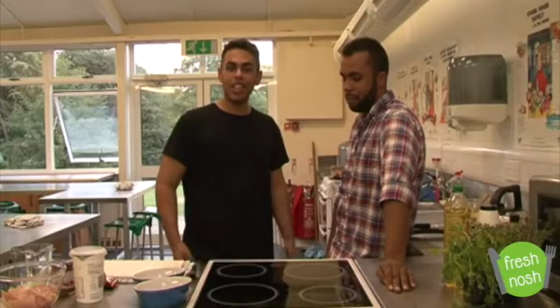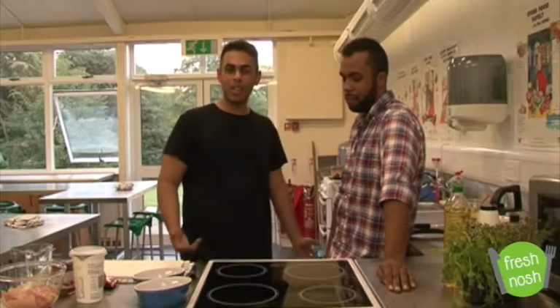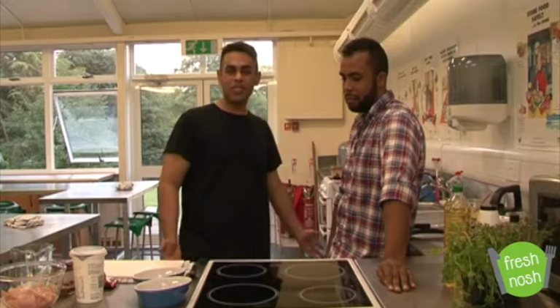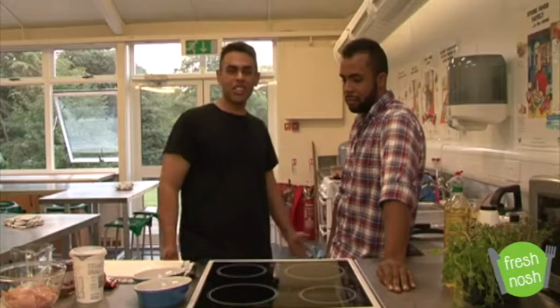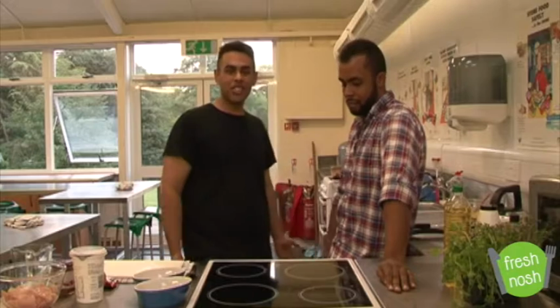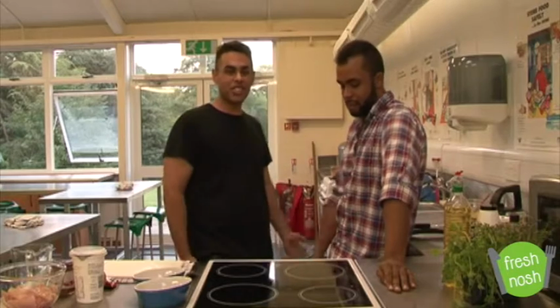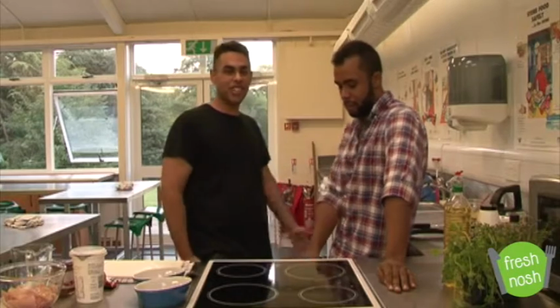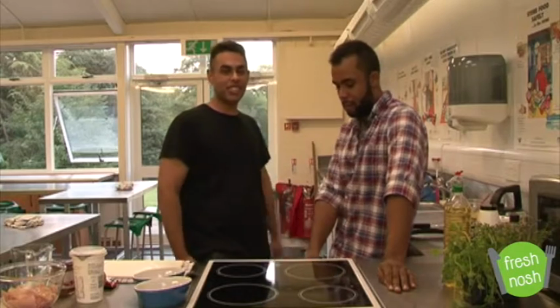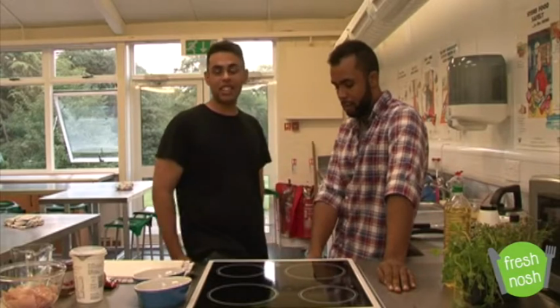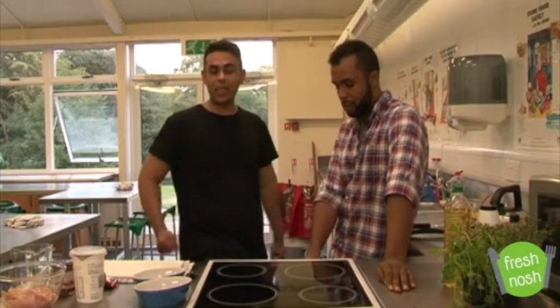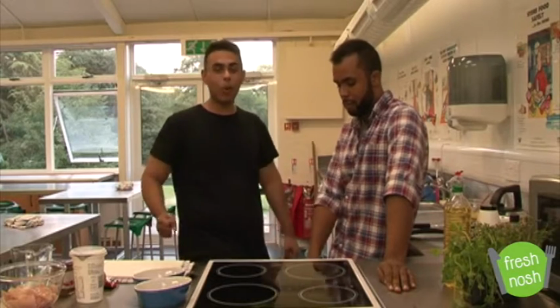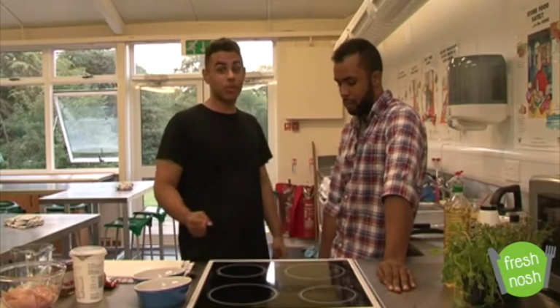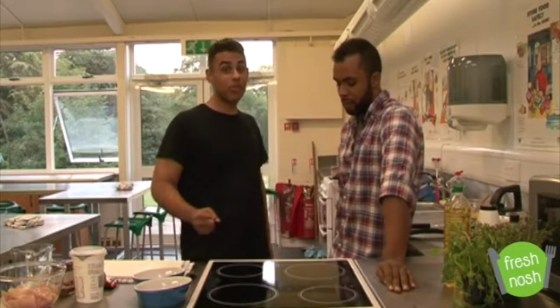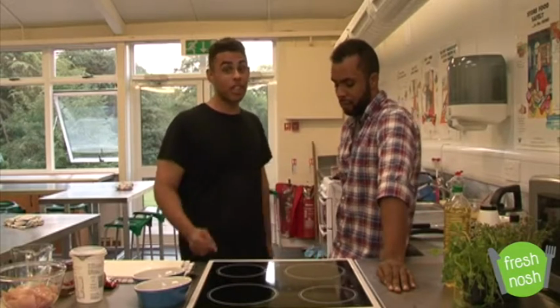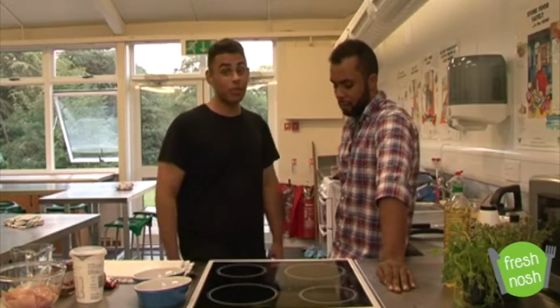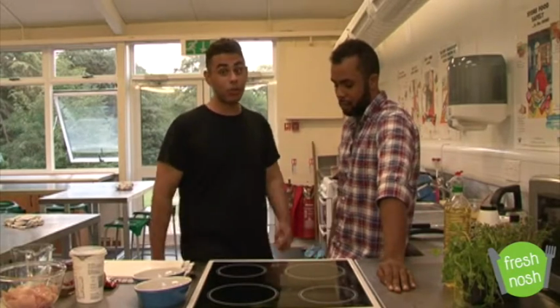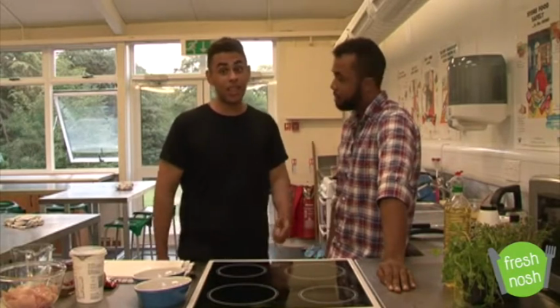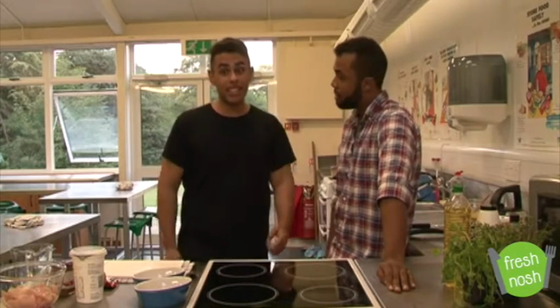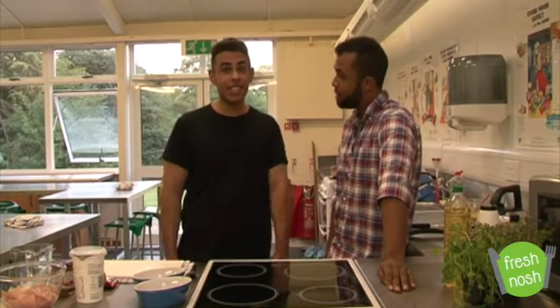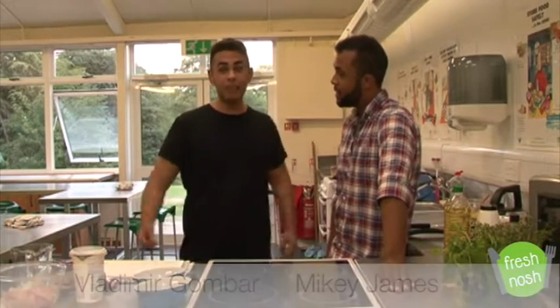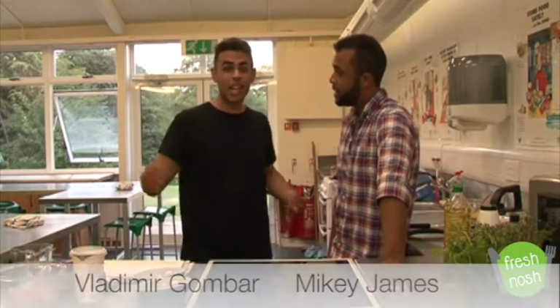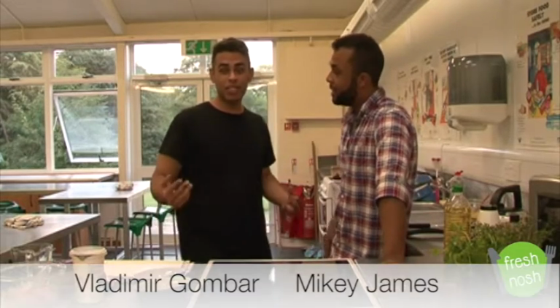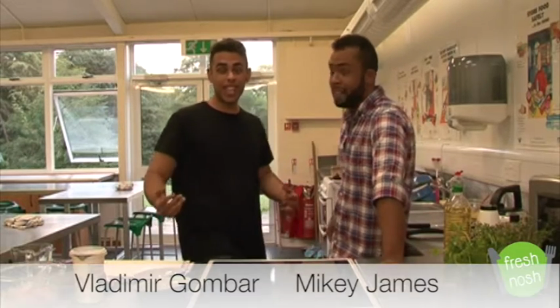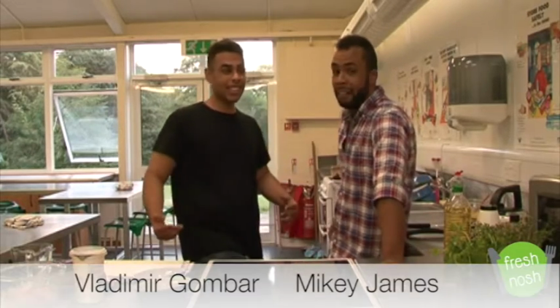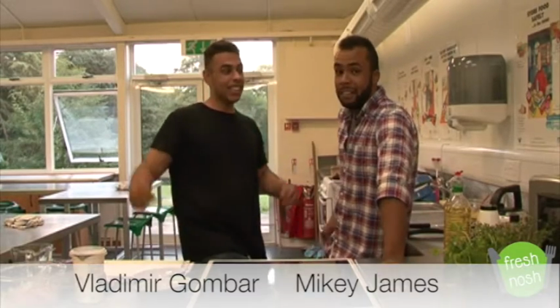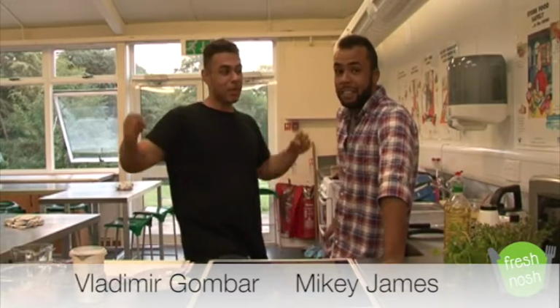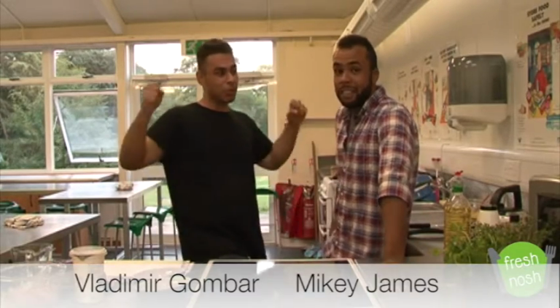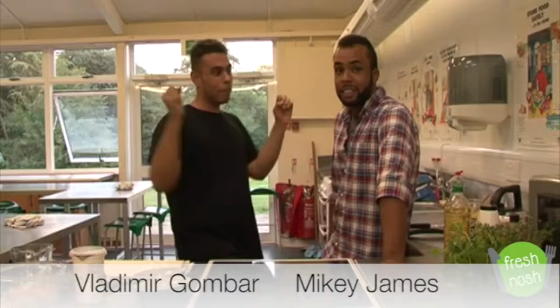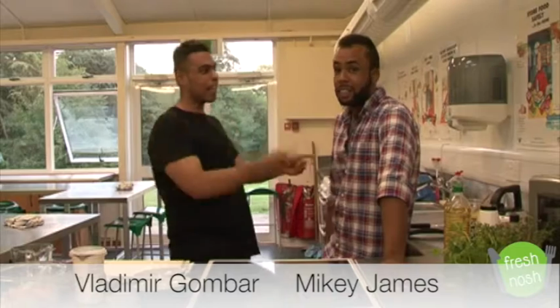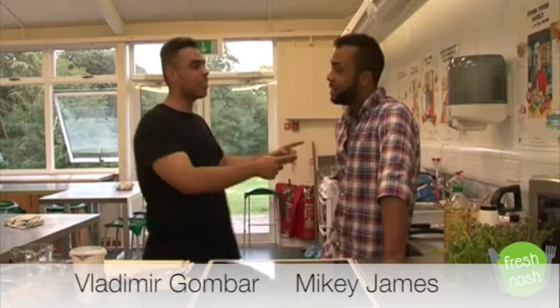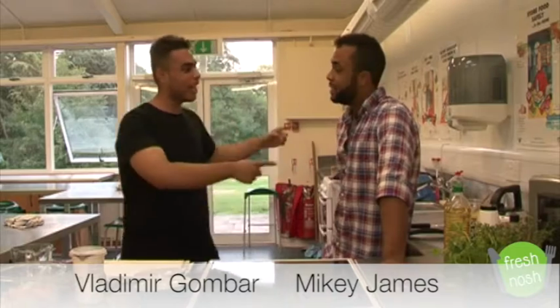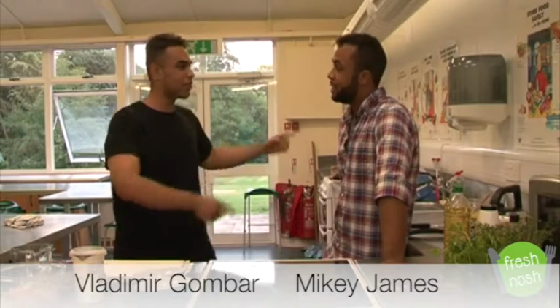Hello and welcome to Fresh Nosh, the show that teaches you how to make awesome food at affordable prices. My name is Vlad and I'm joined by Mikey James.